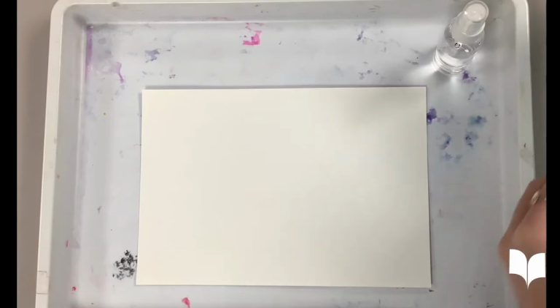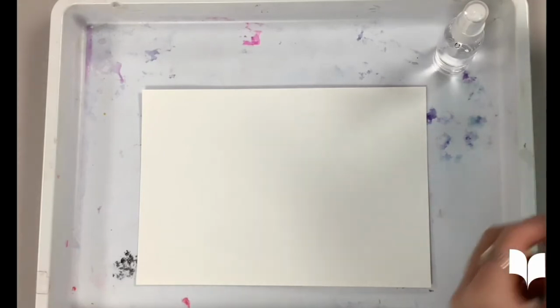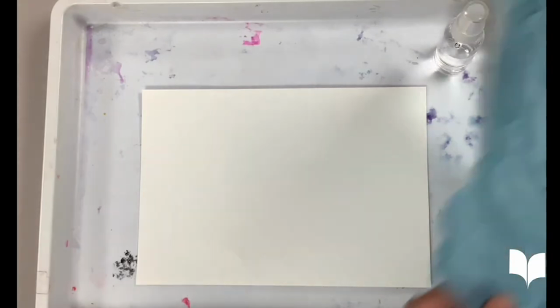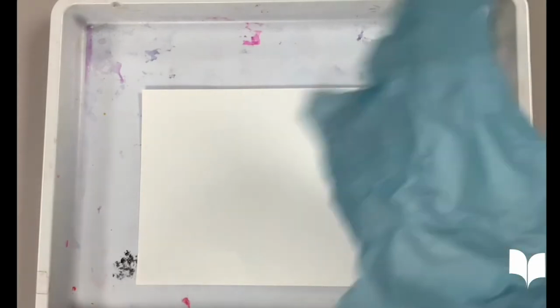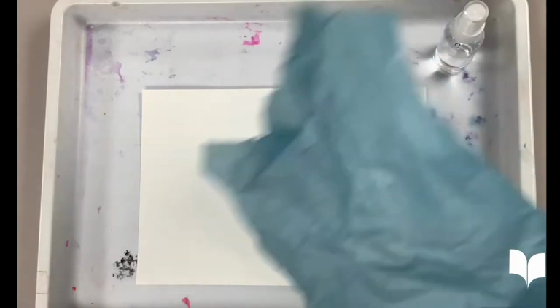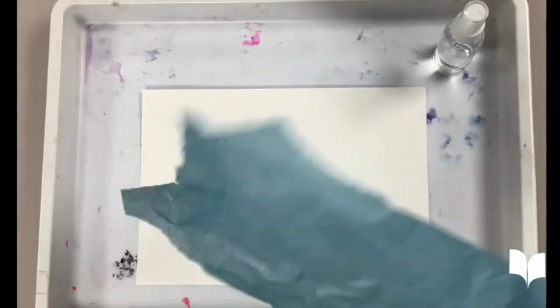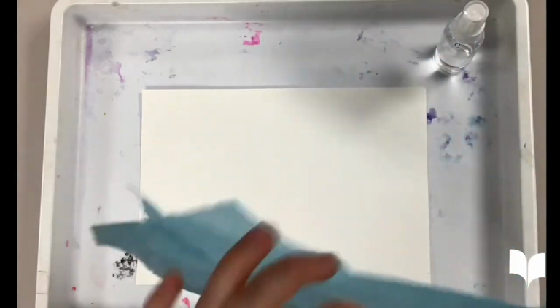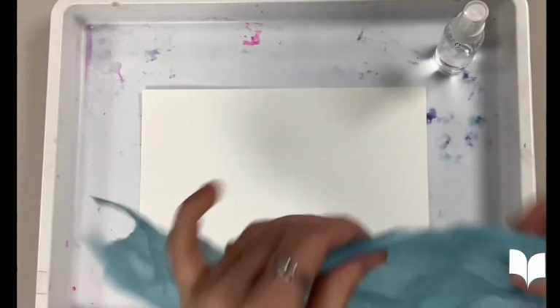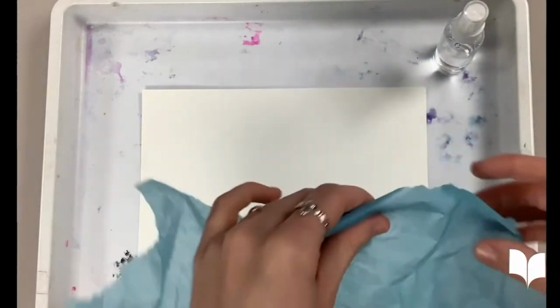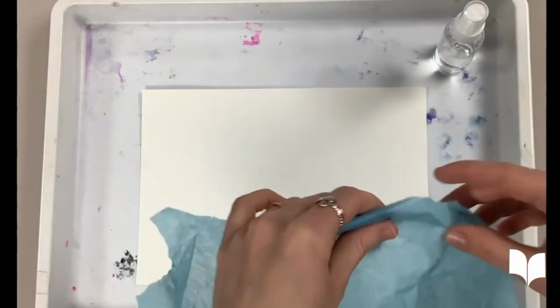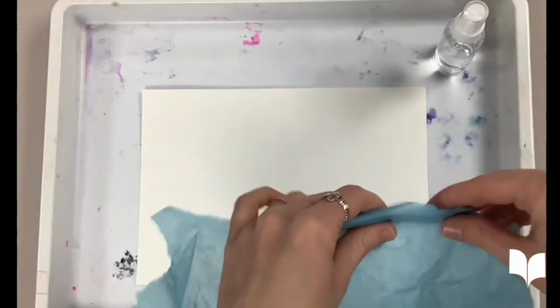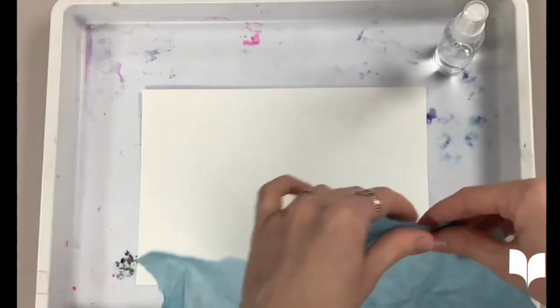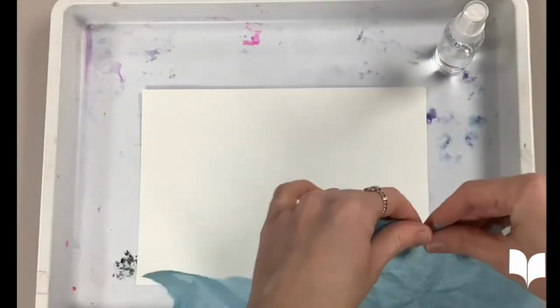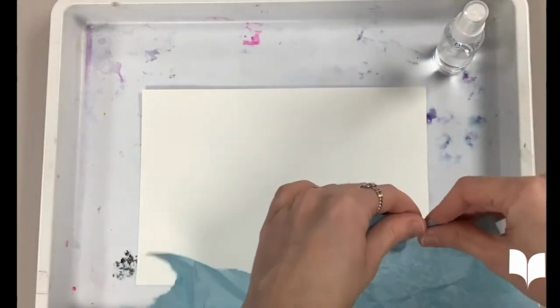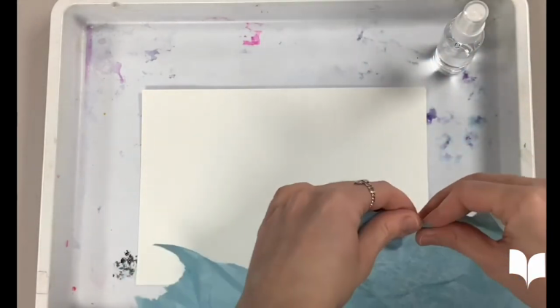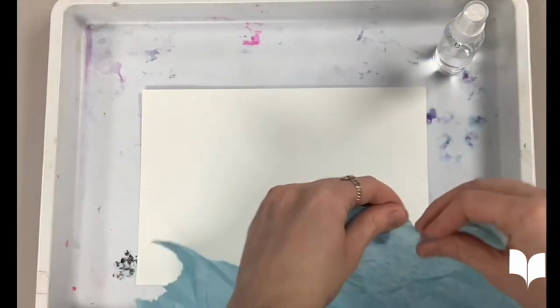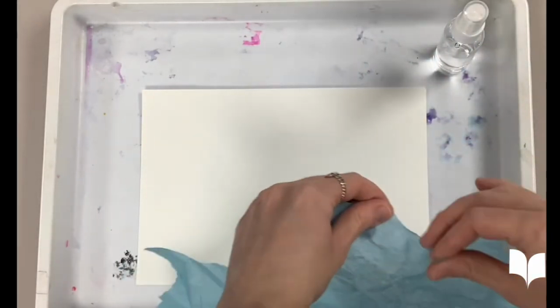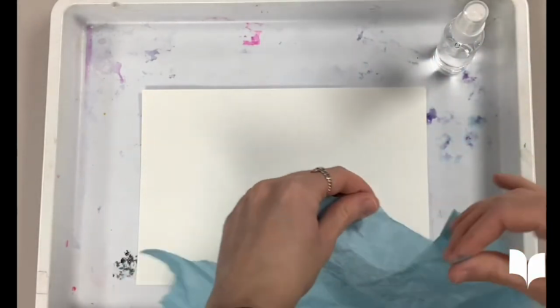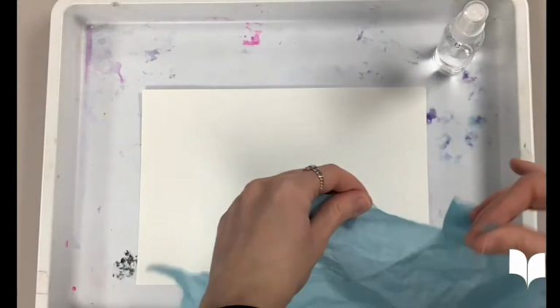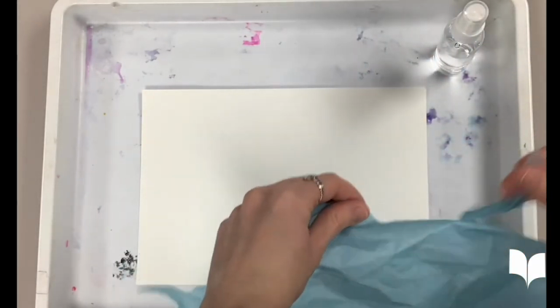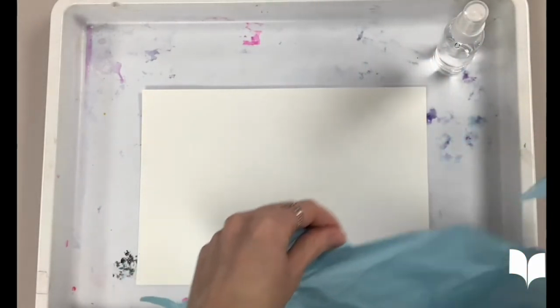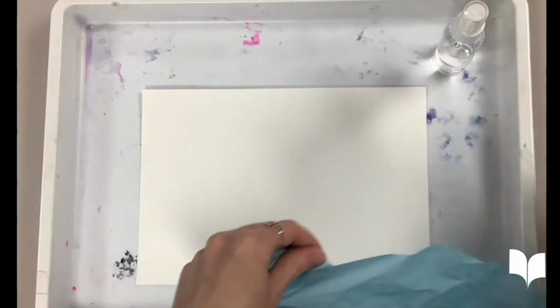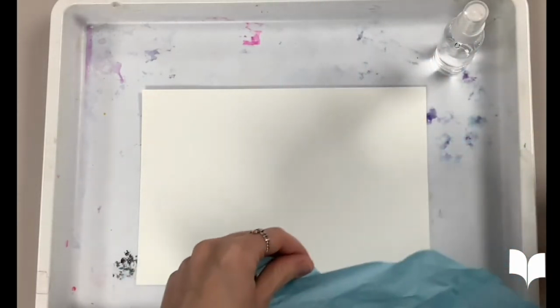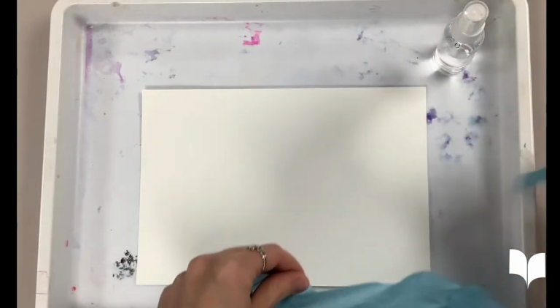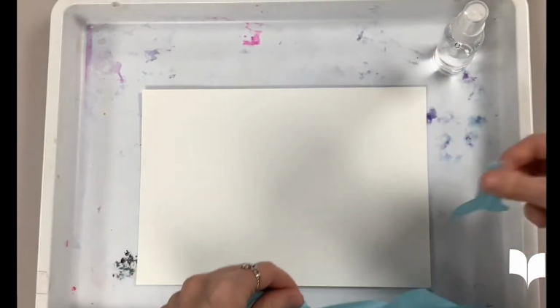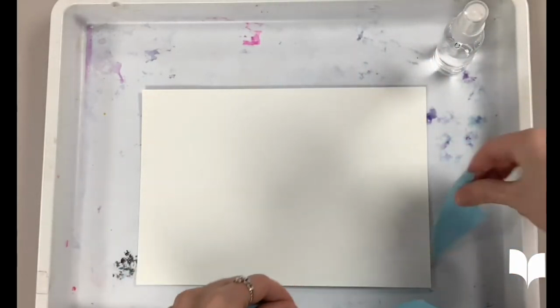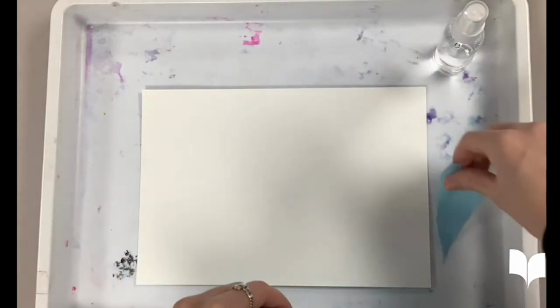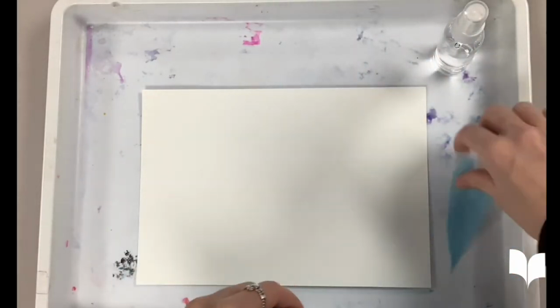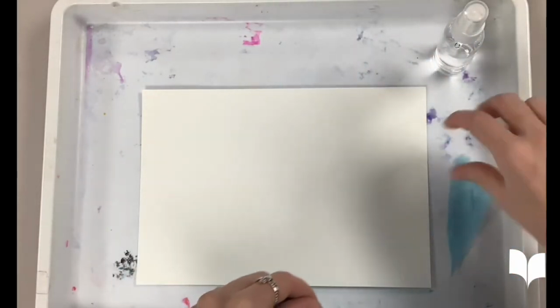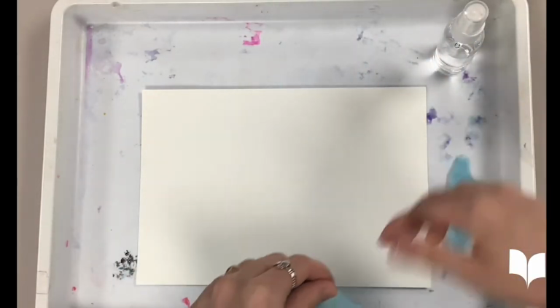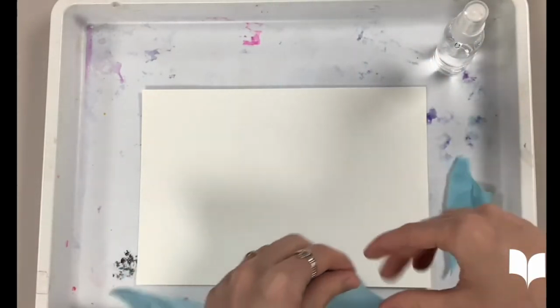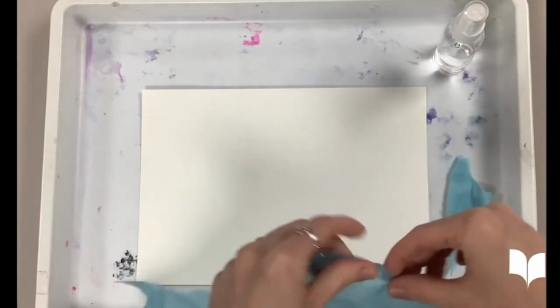First, we will start off by ripping our tissue paper into little pieces.